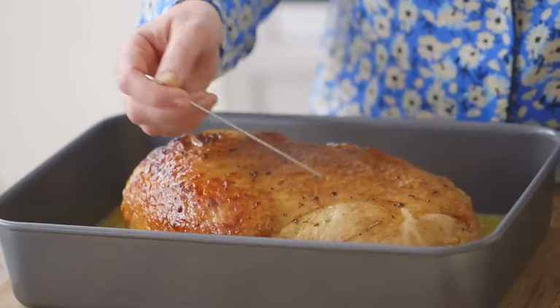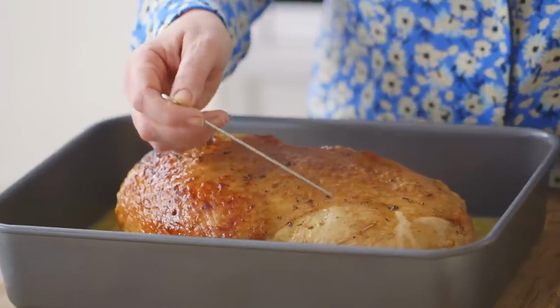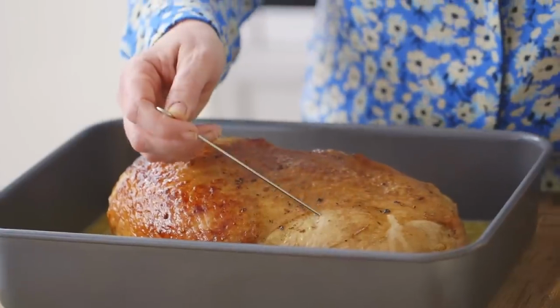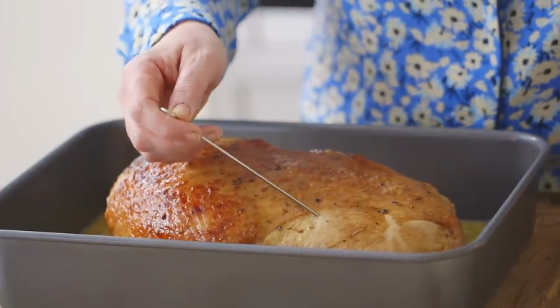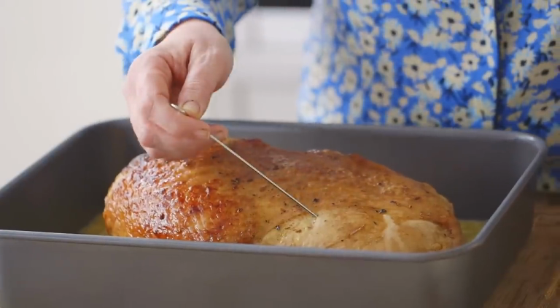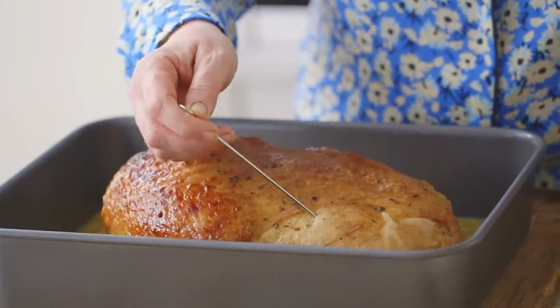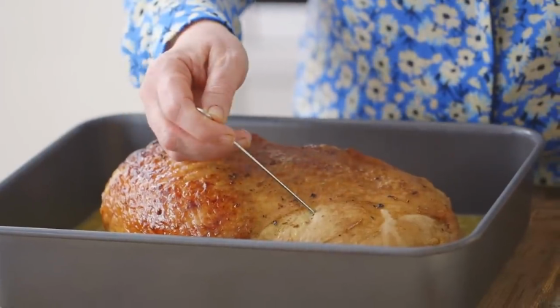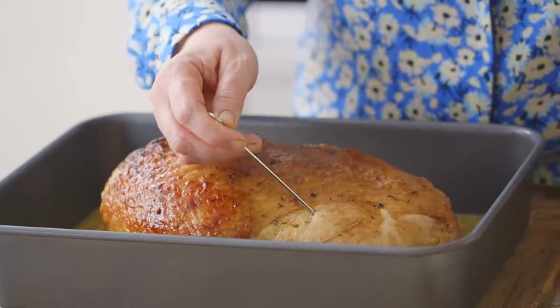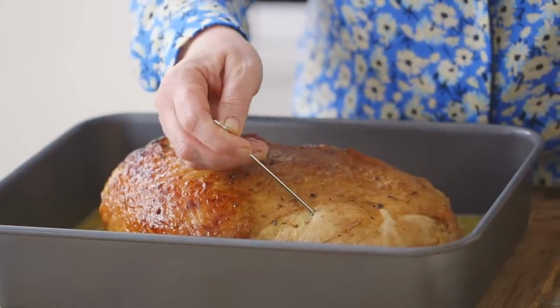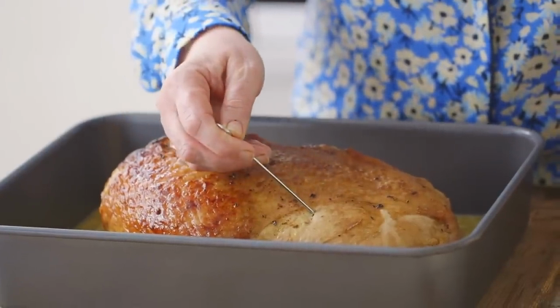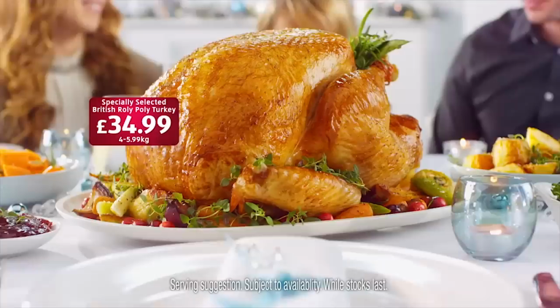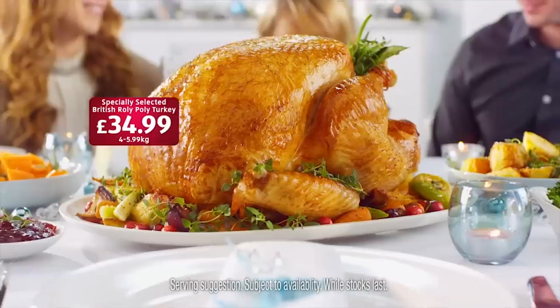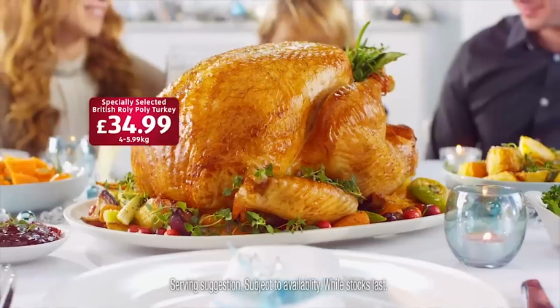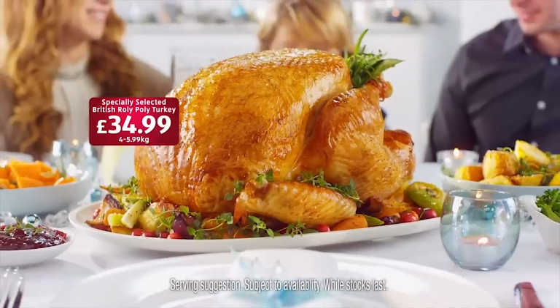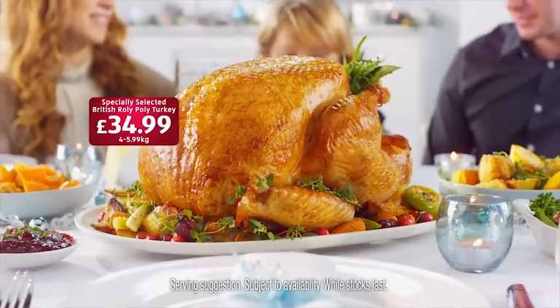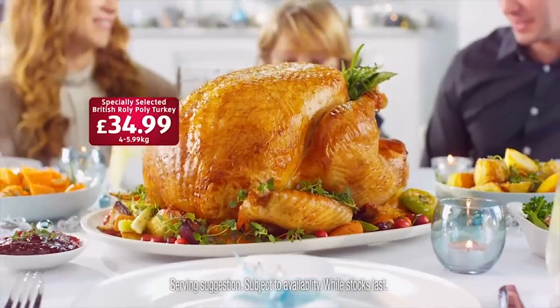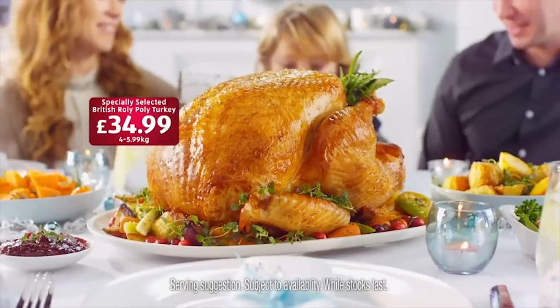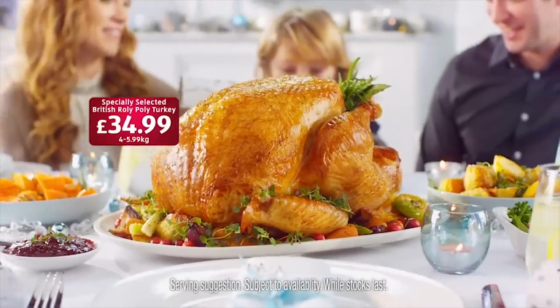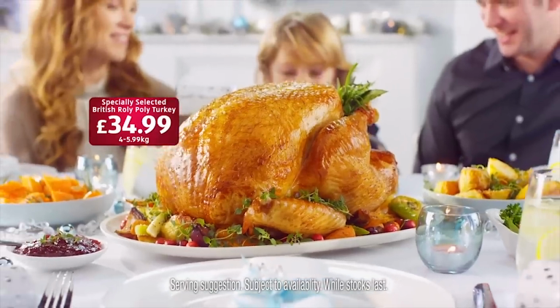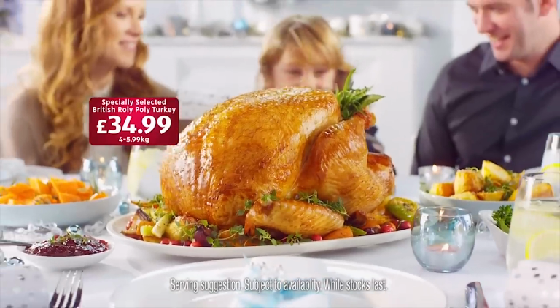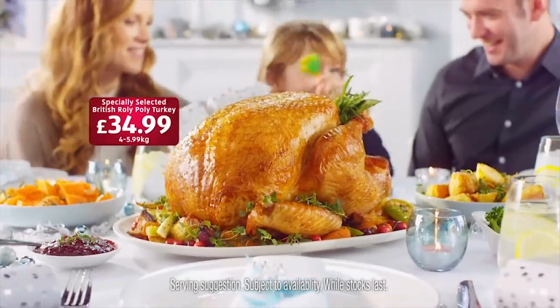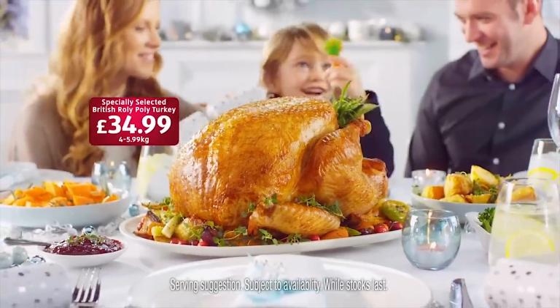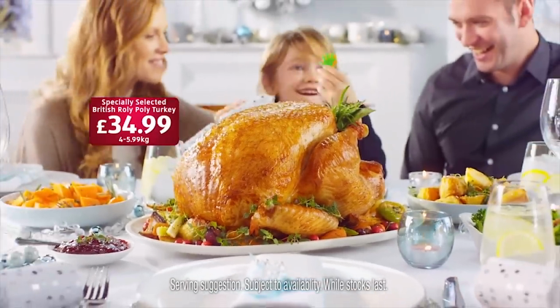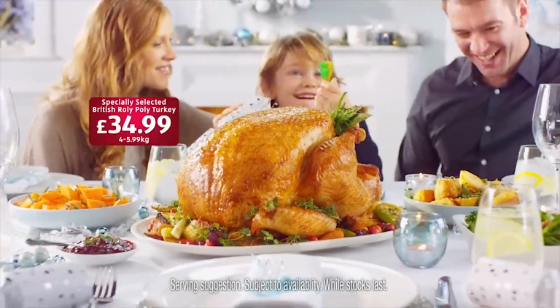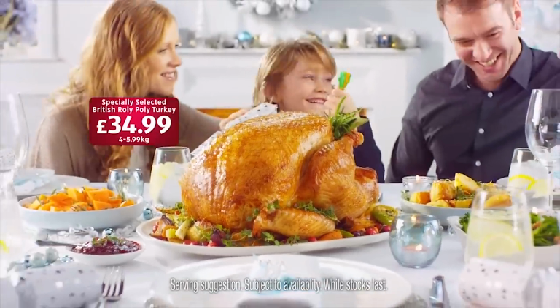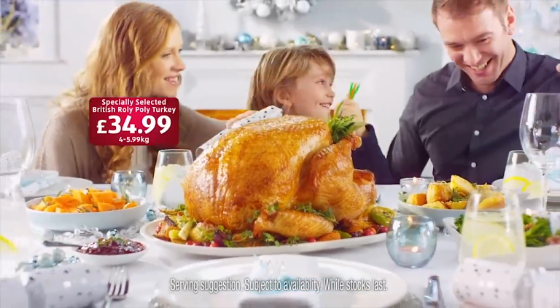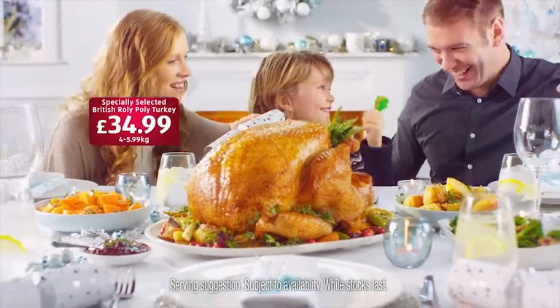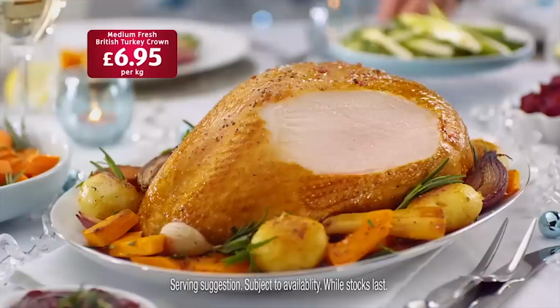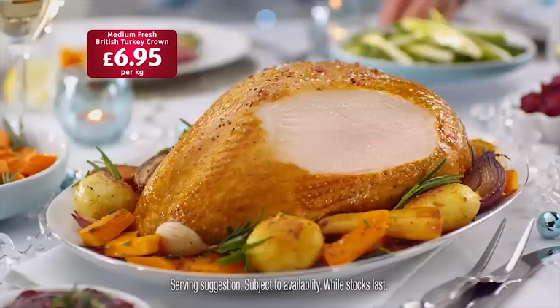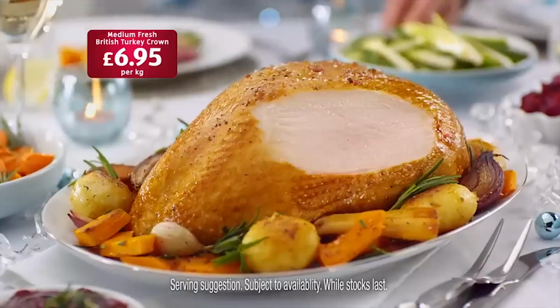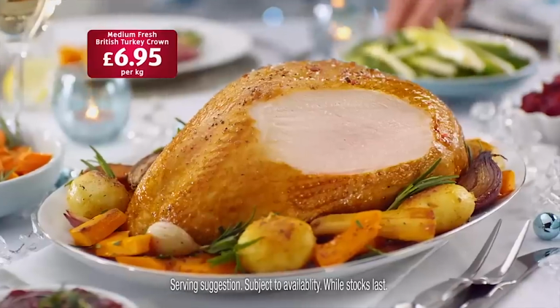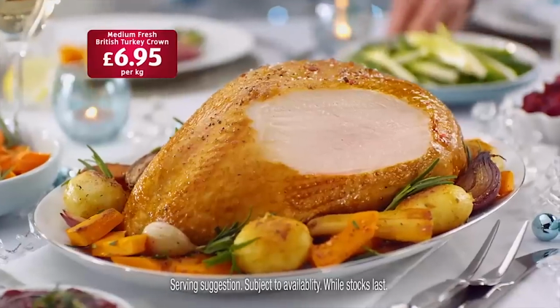Cheat Sheet found the same, and recommends checking the sale prices at other stores before settling on turkey at Aldi.